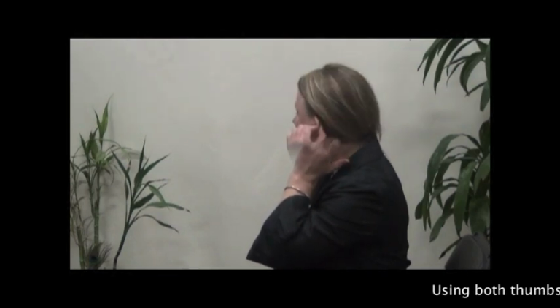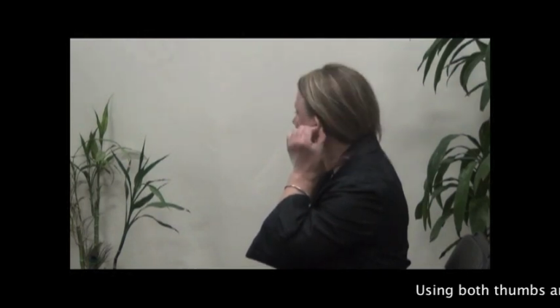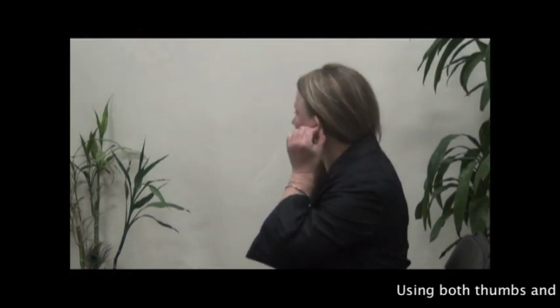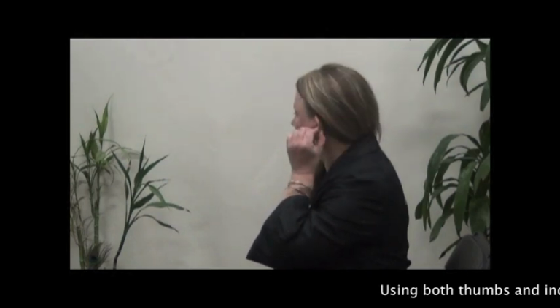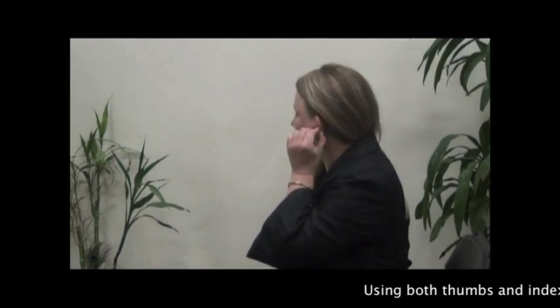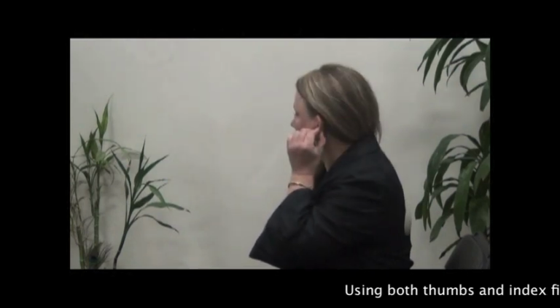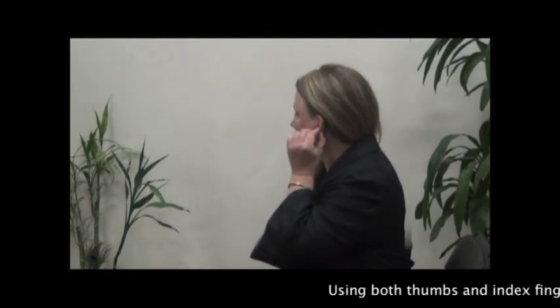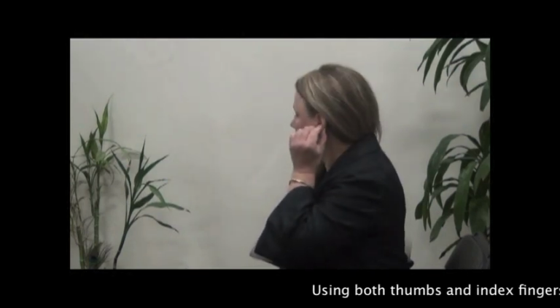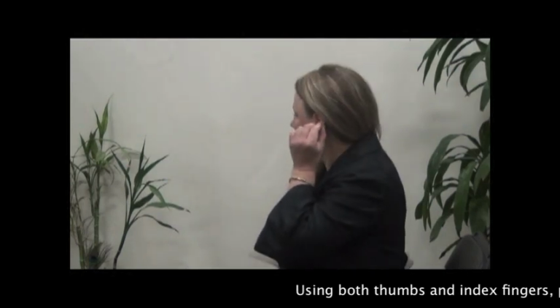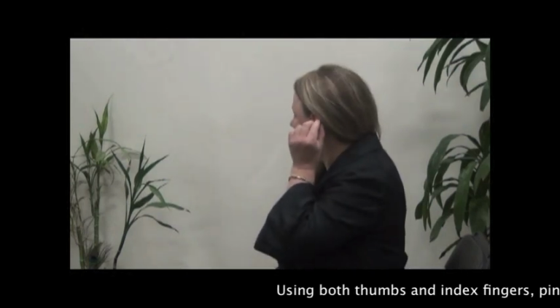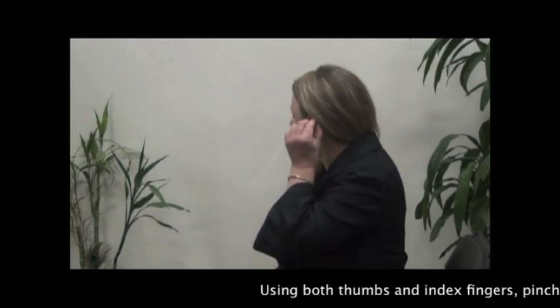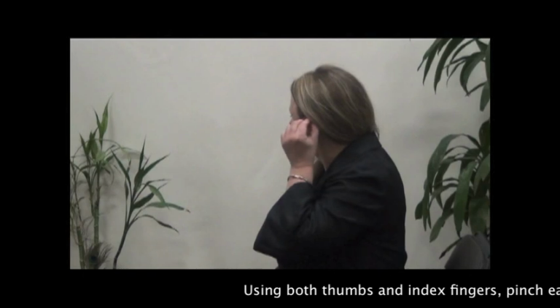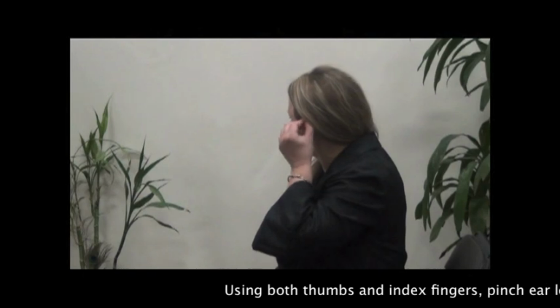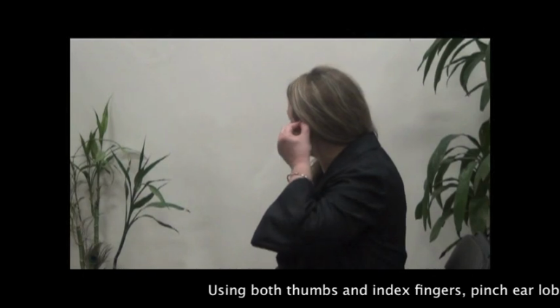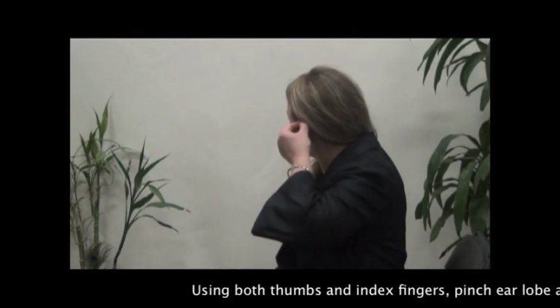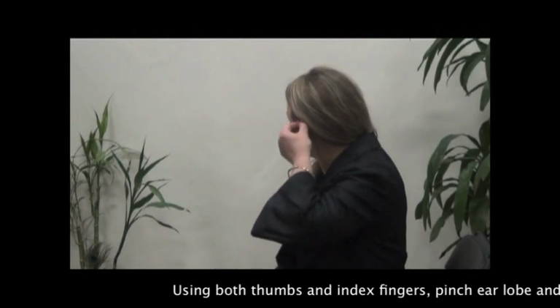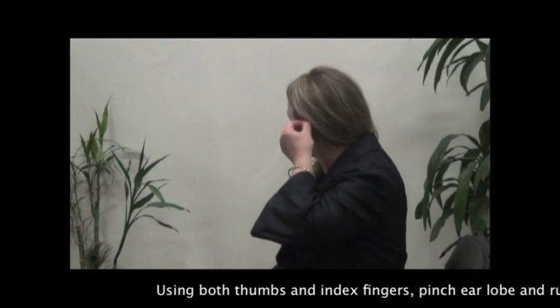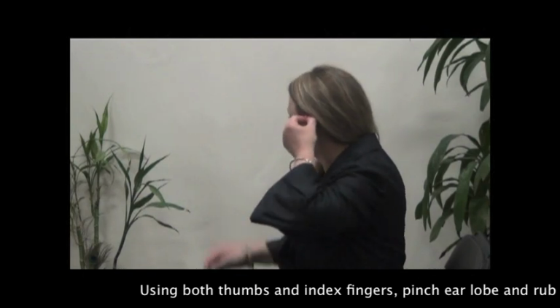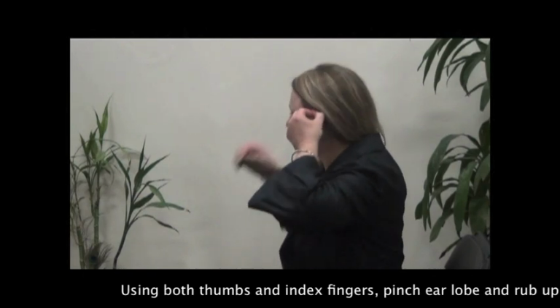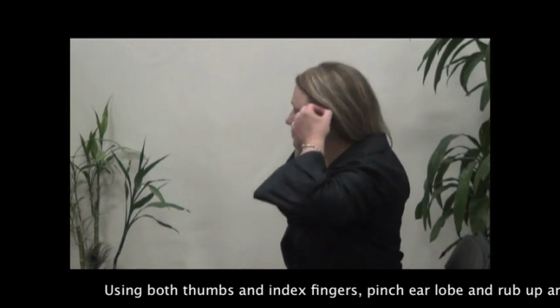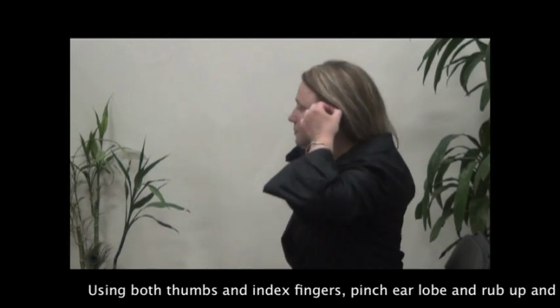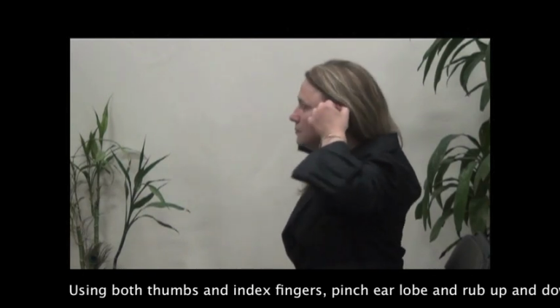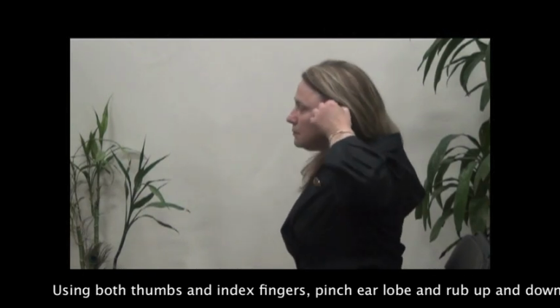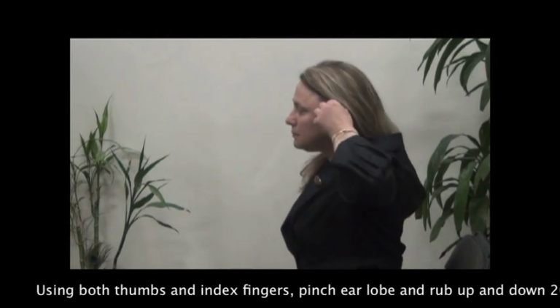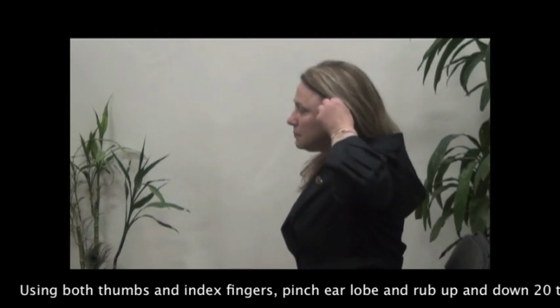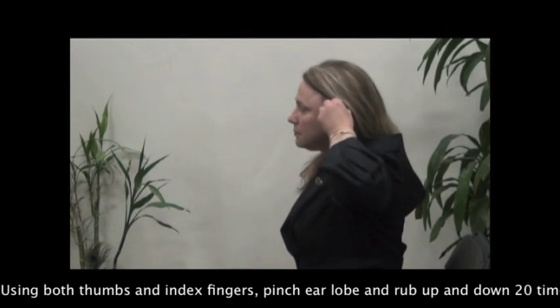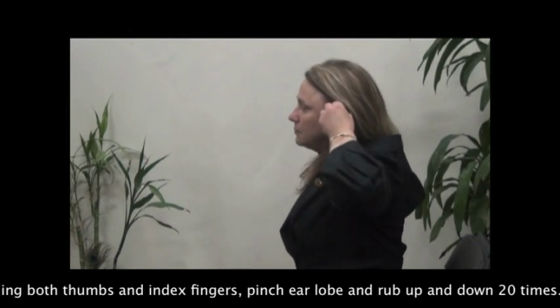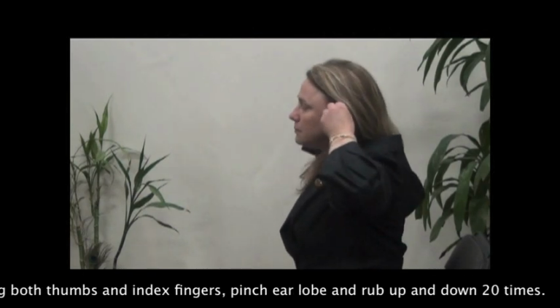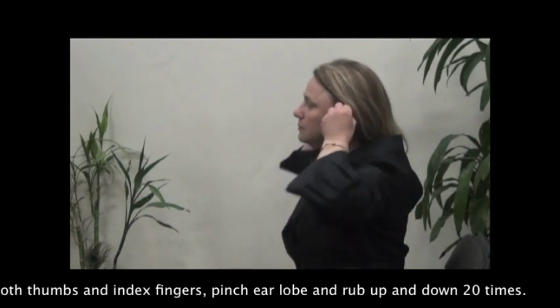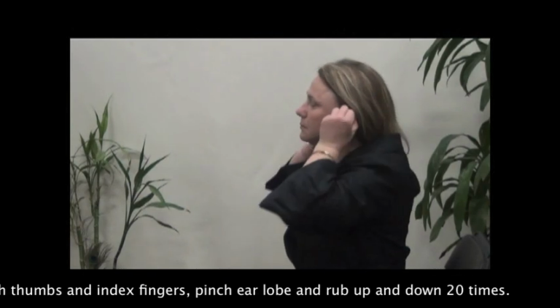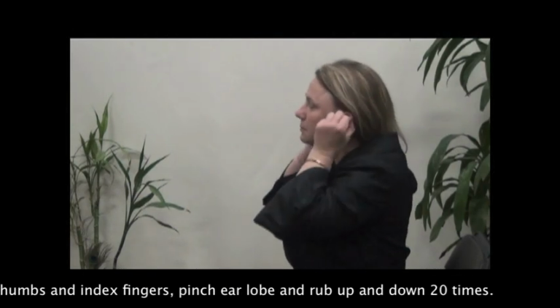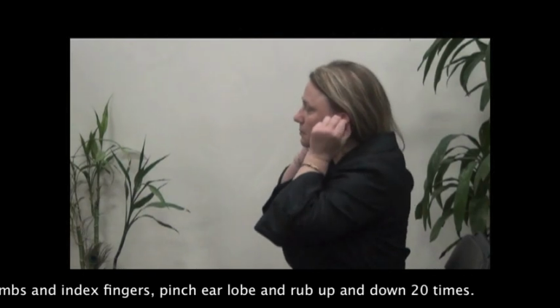Using both thumbs and index fingers, pinch the ear lobe and rub up and down 20 times.